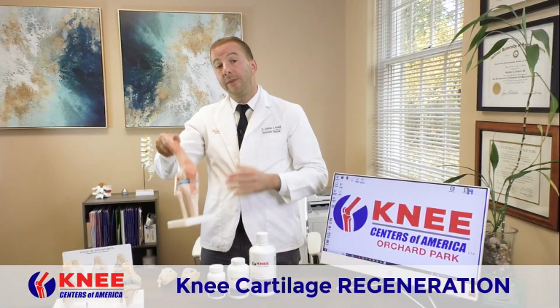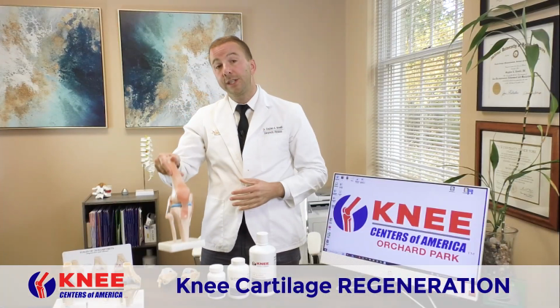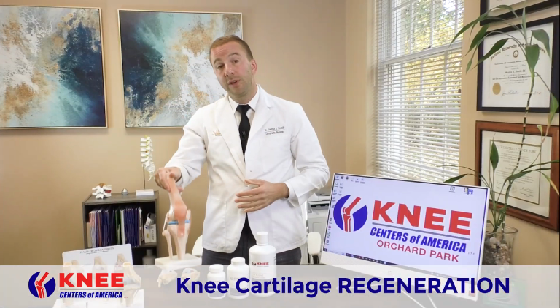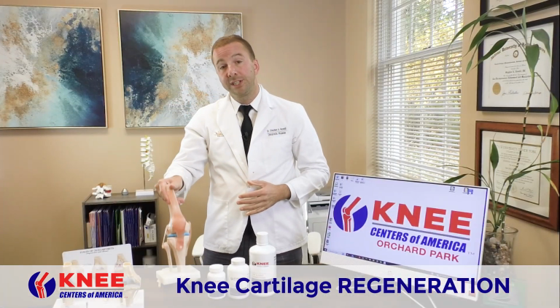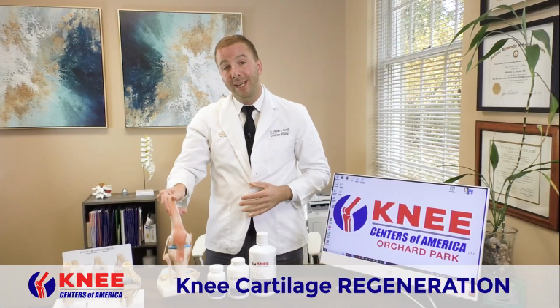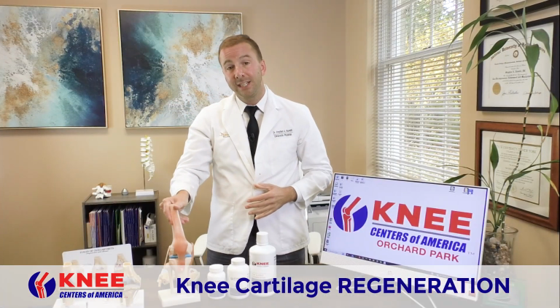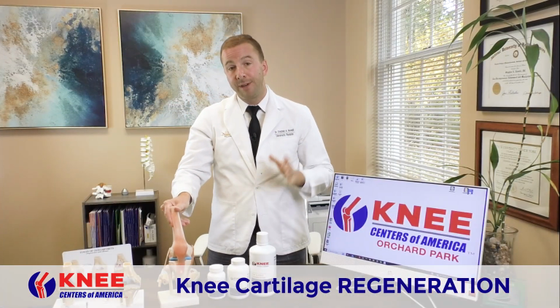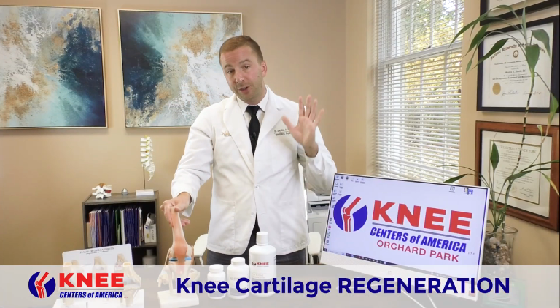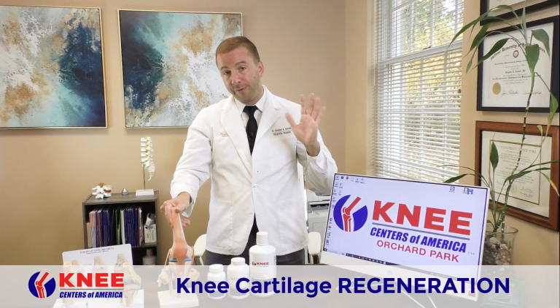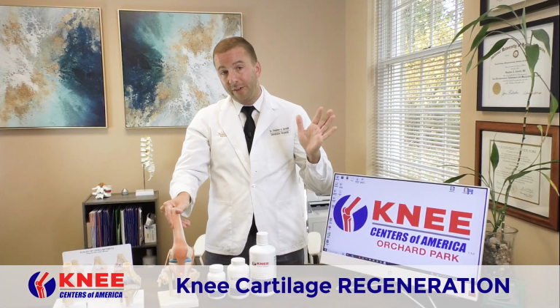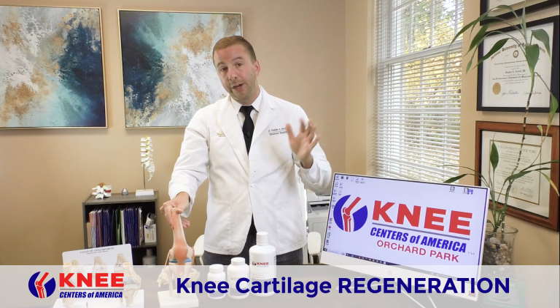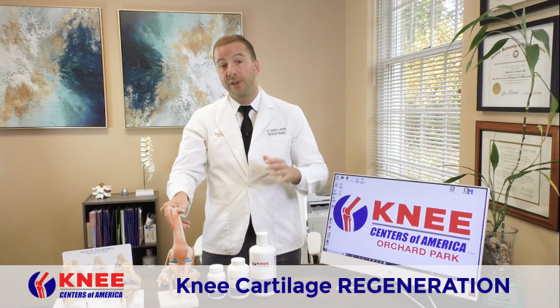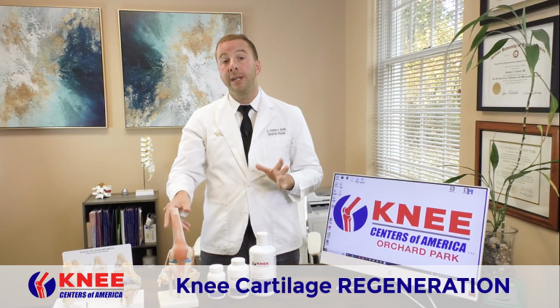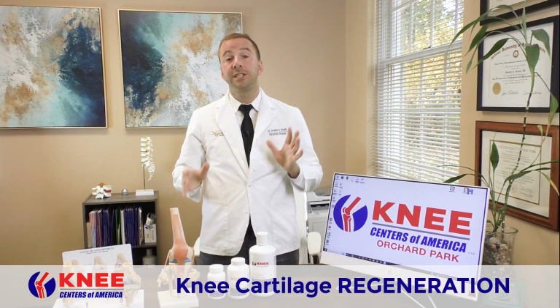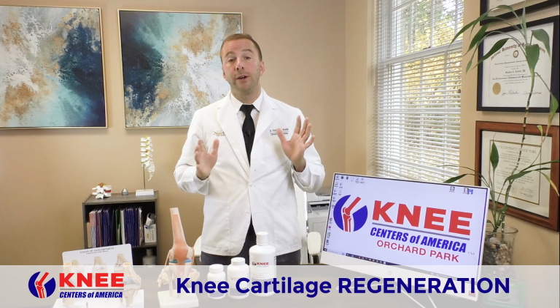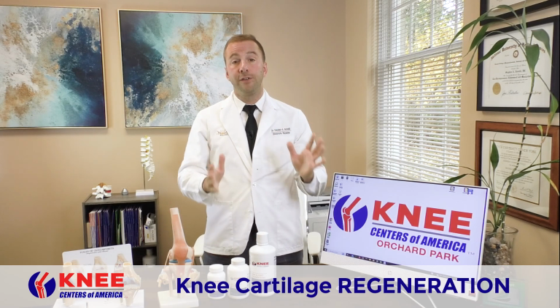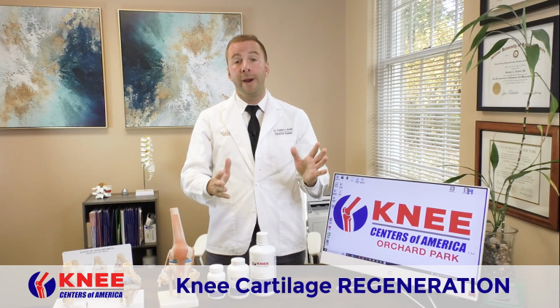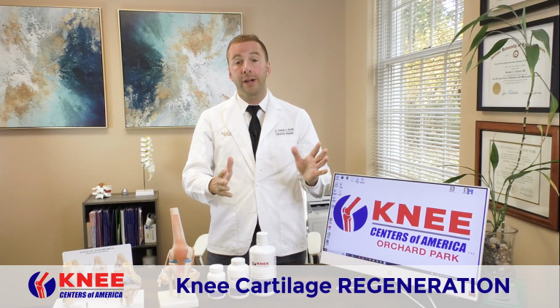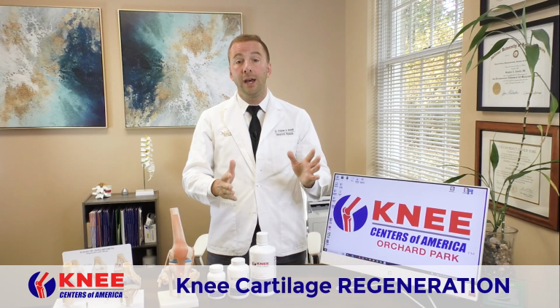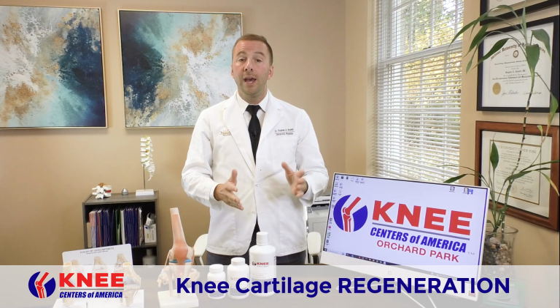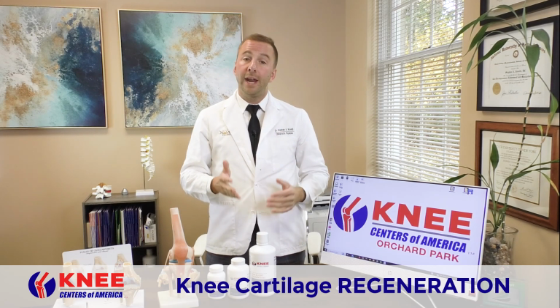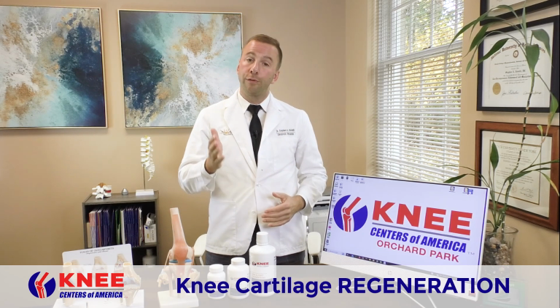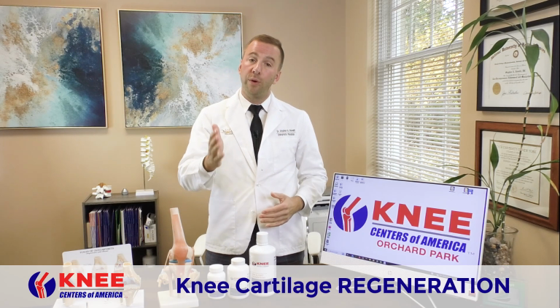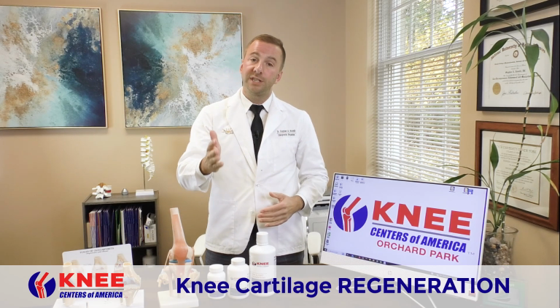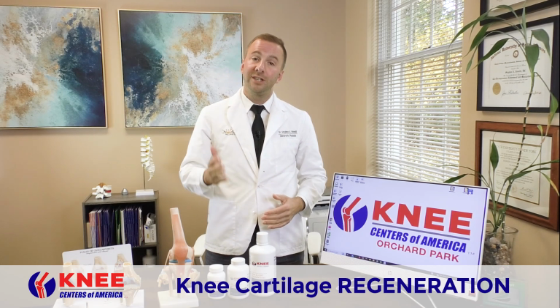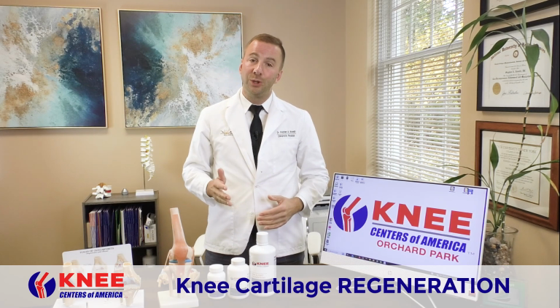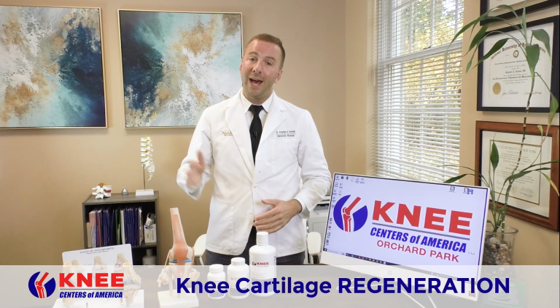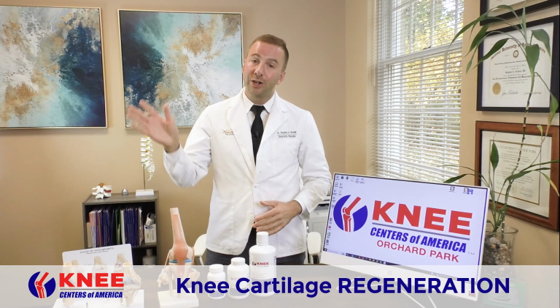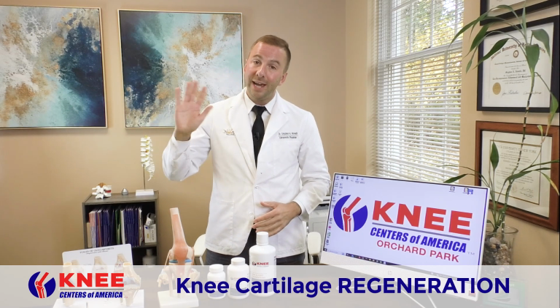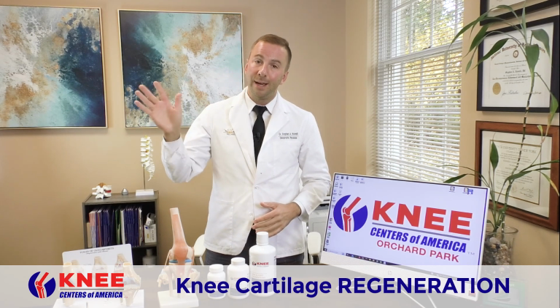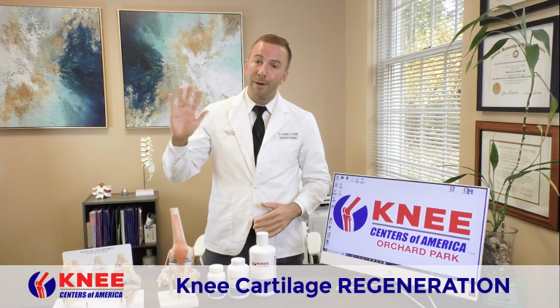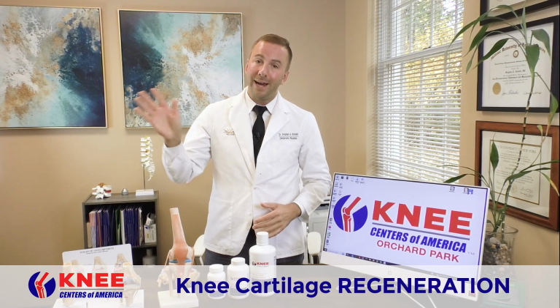Thanks for listening, guys. I'm Dr. Novelli here at the Knee Centers of America, and I look forward to seeing you soon. Have a good day. Bye-bye.